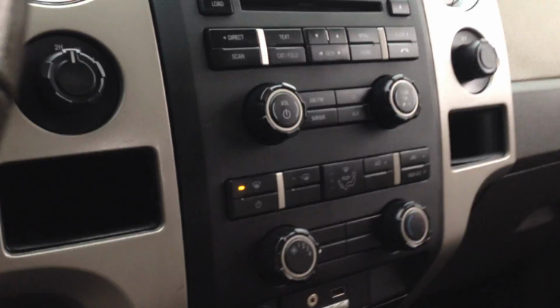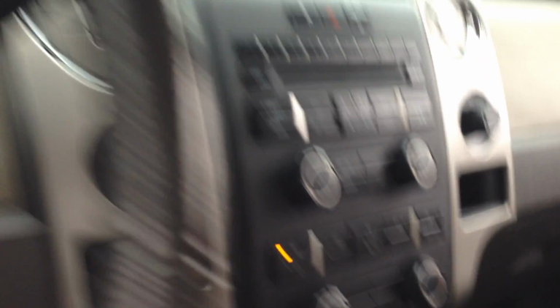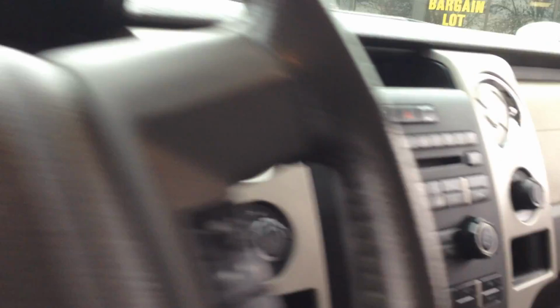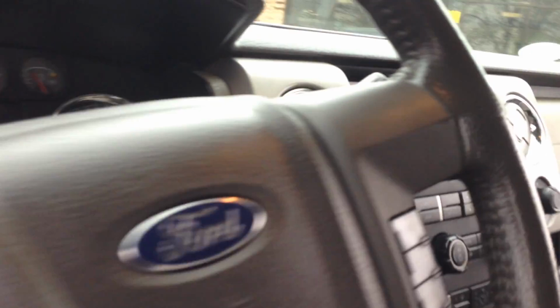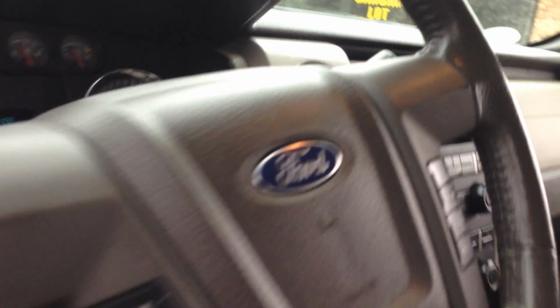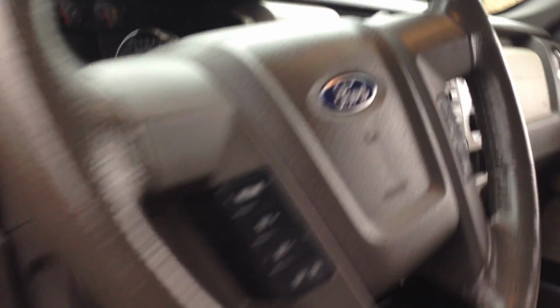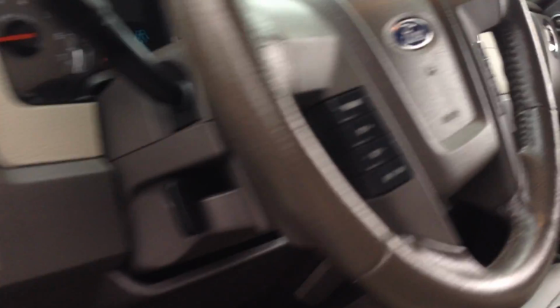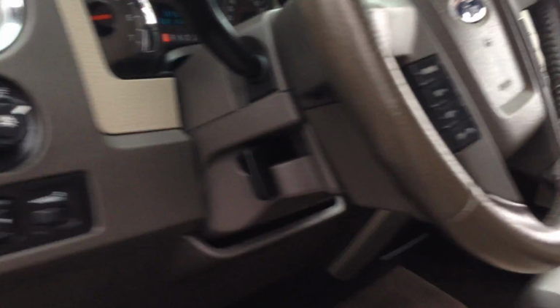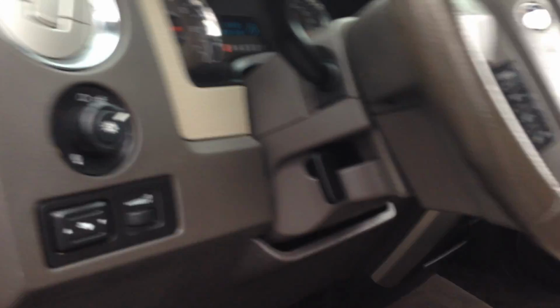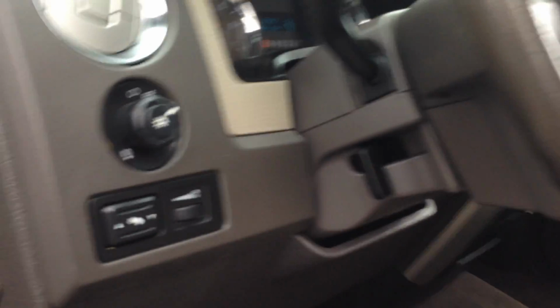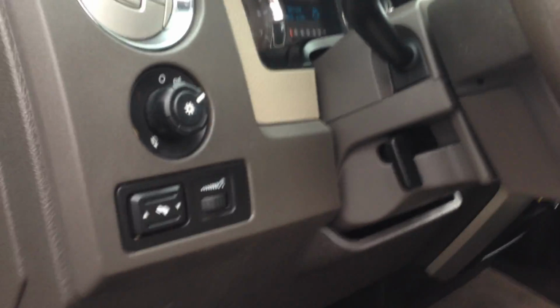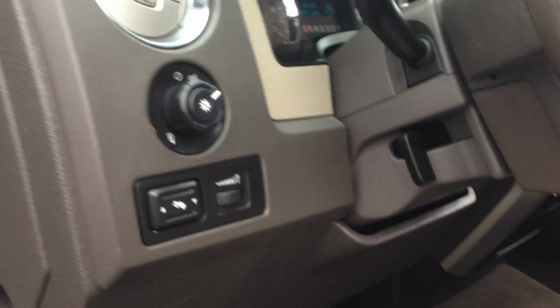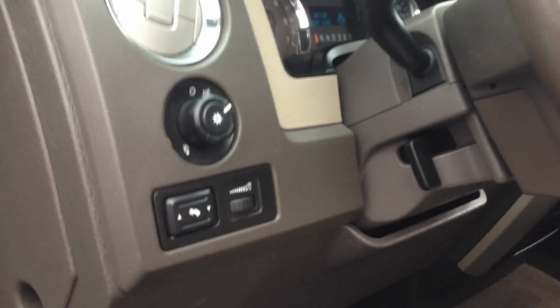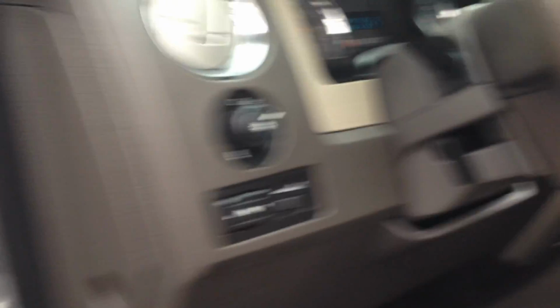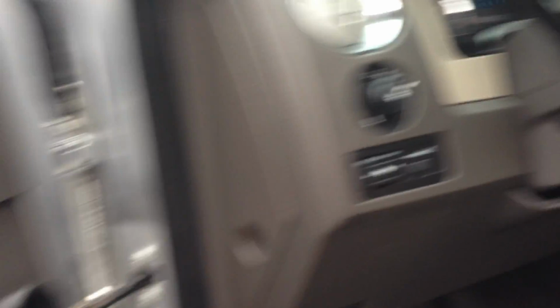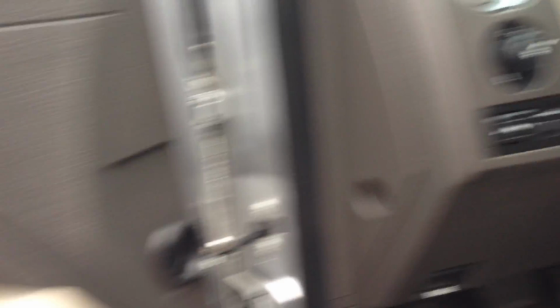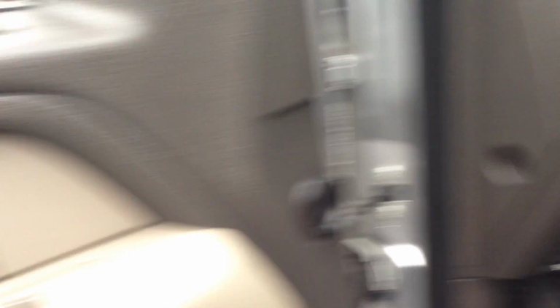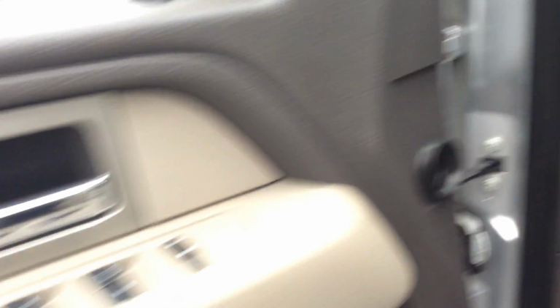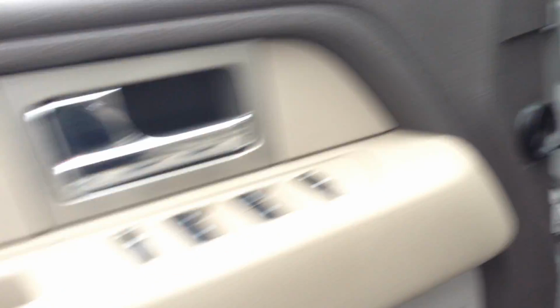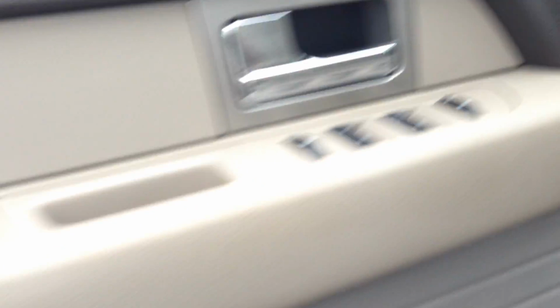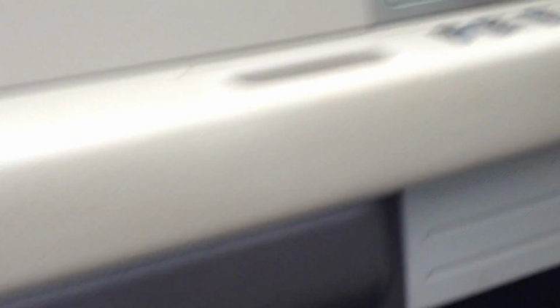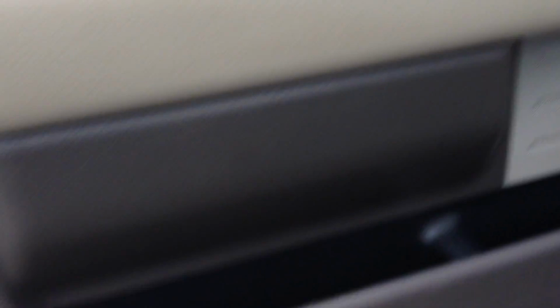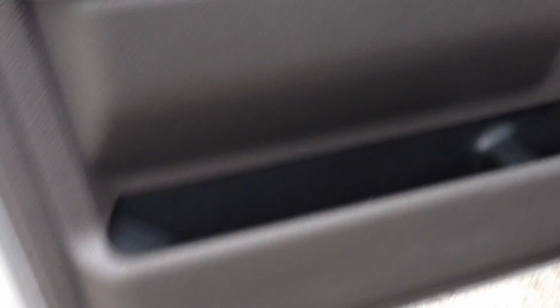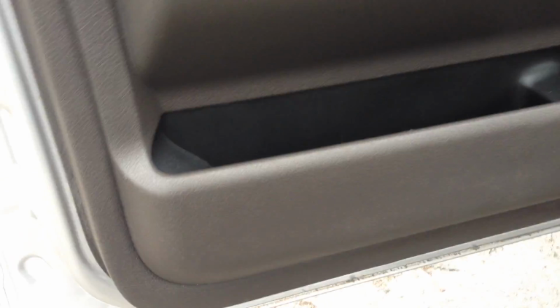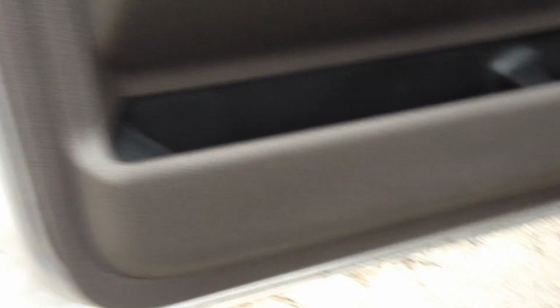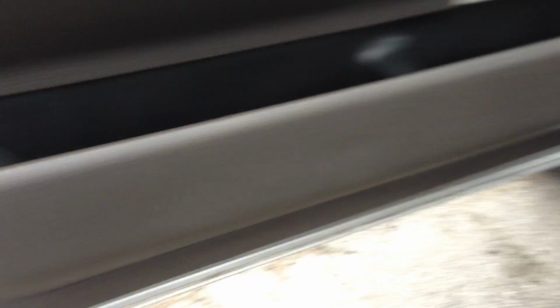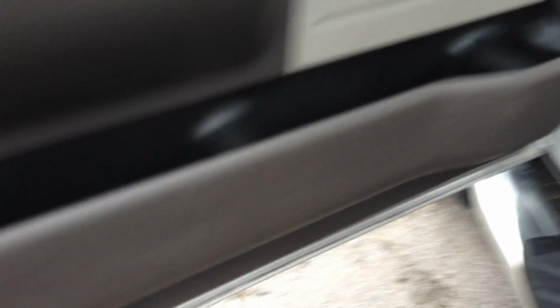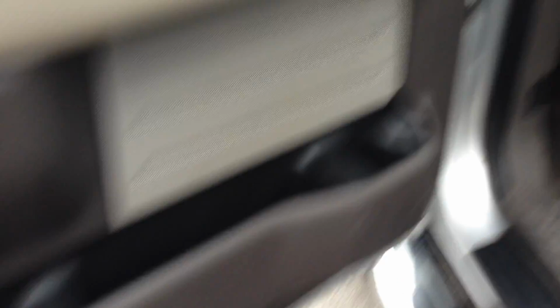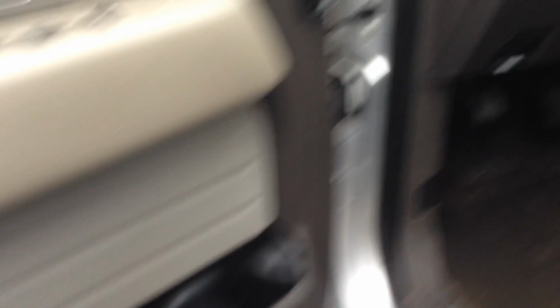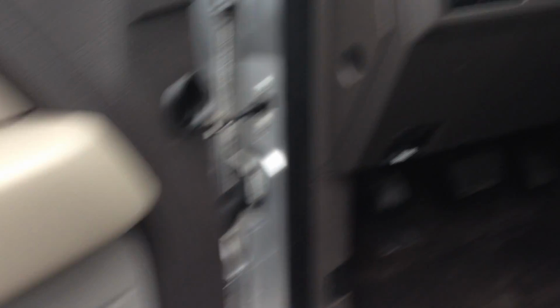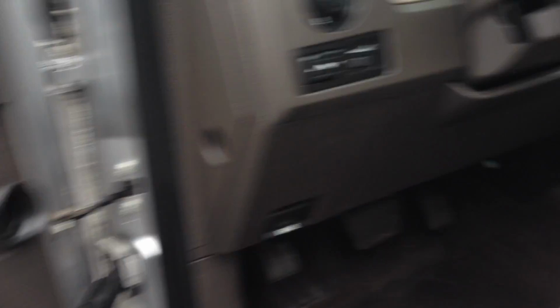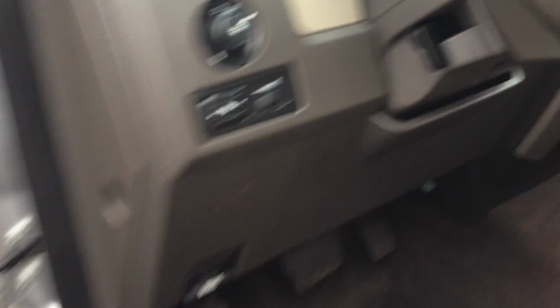Let's get inside here. You've got adjustable foot pedals, fully loaded, no rust under the door jams.